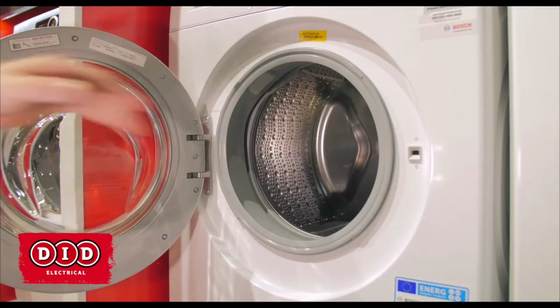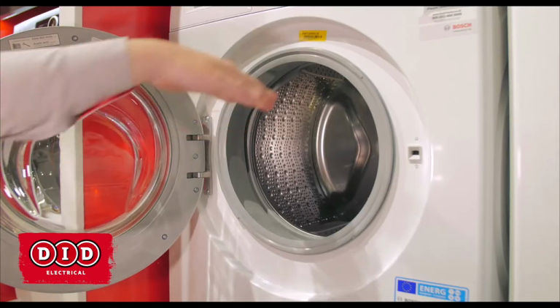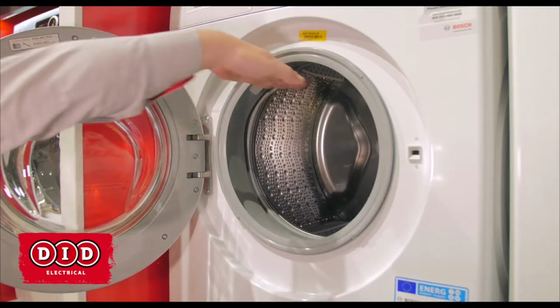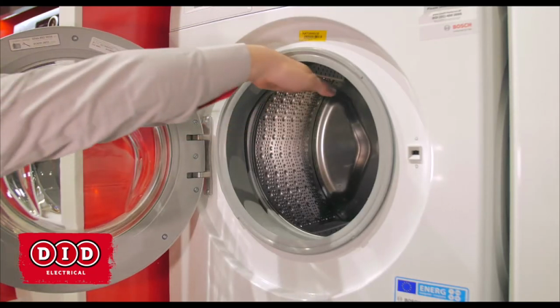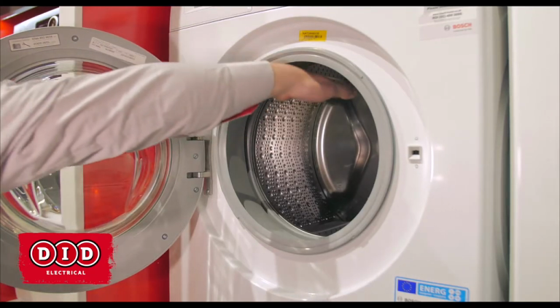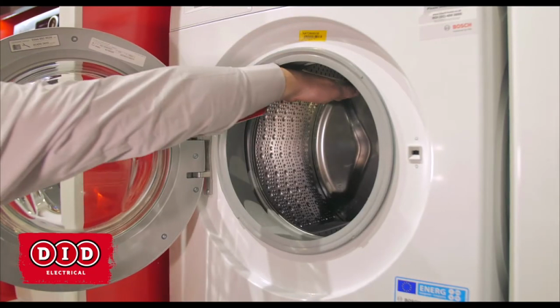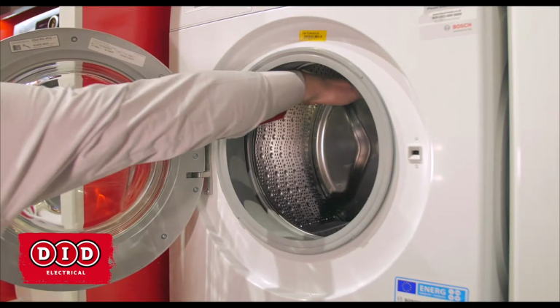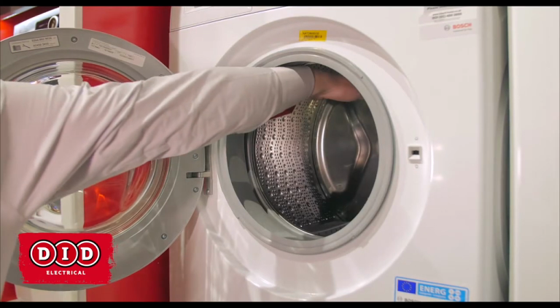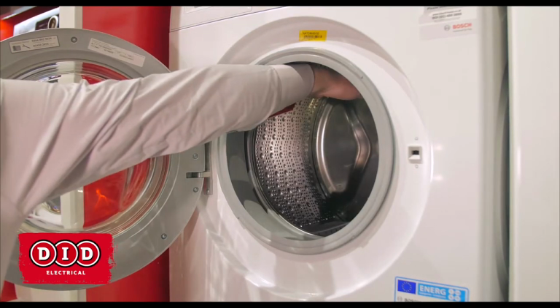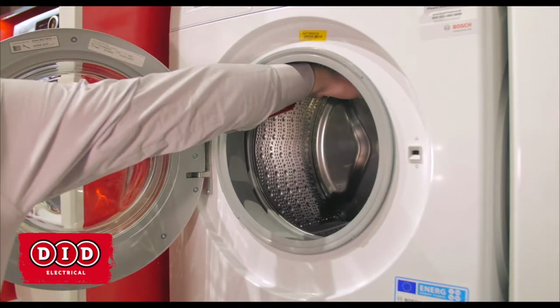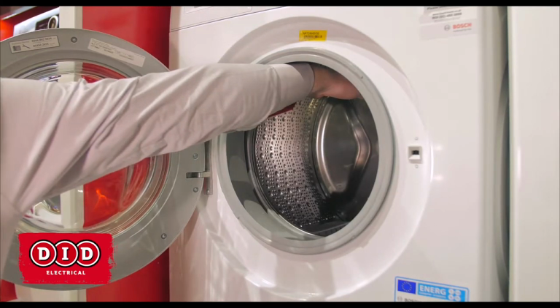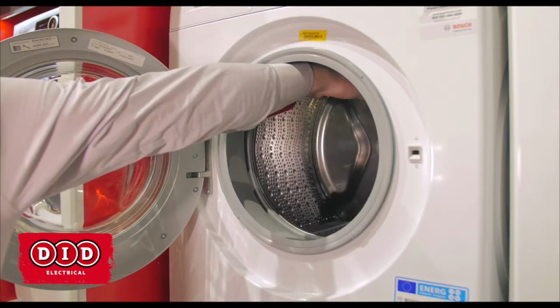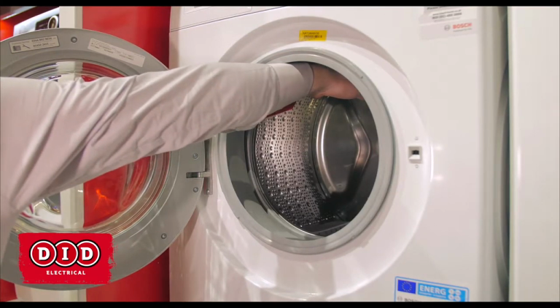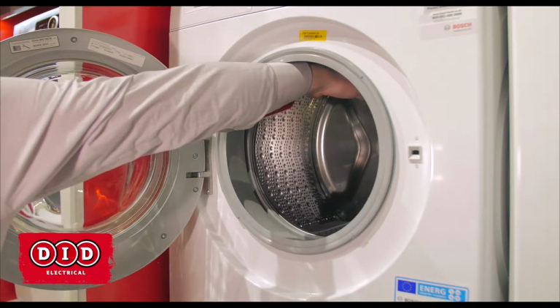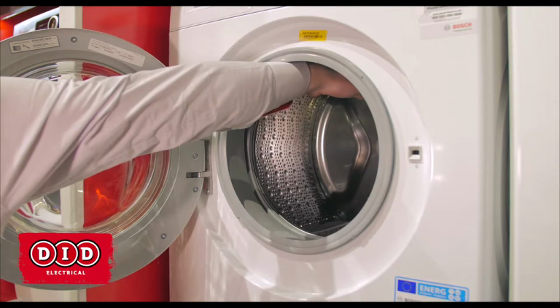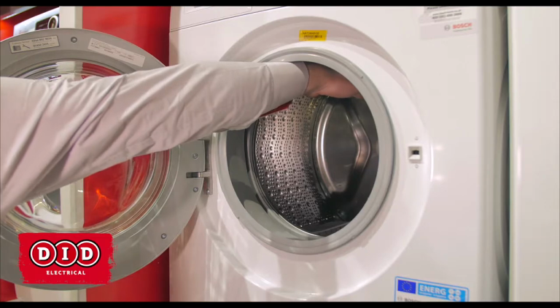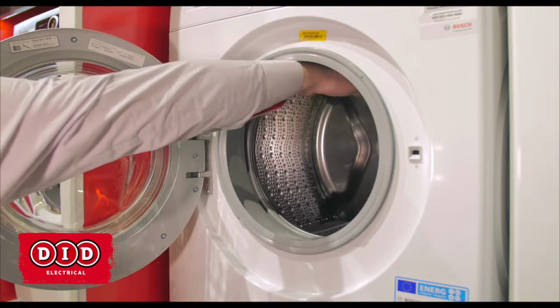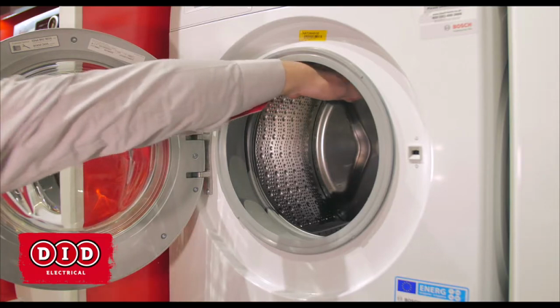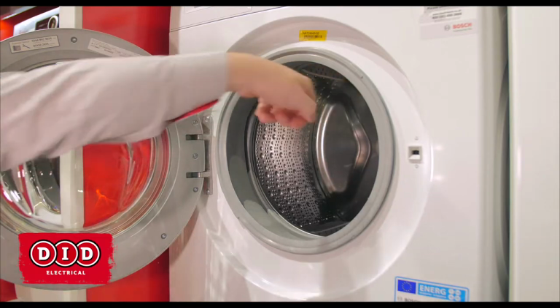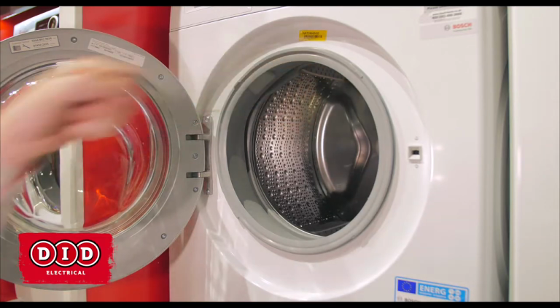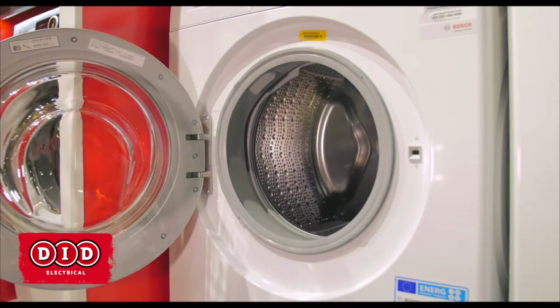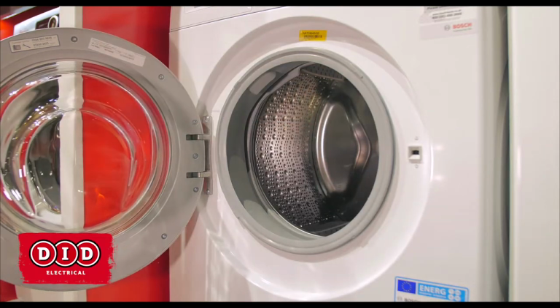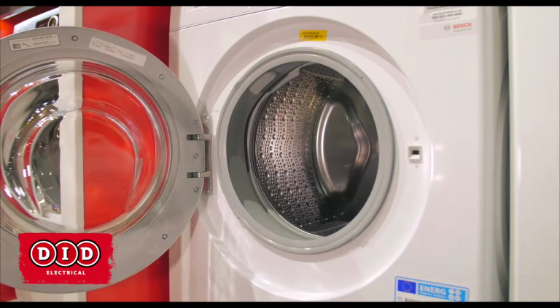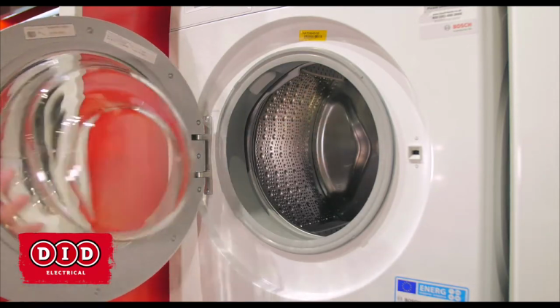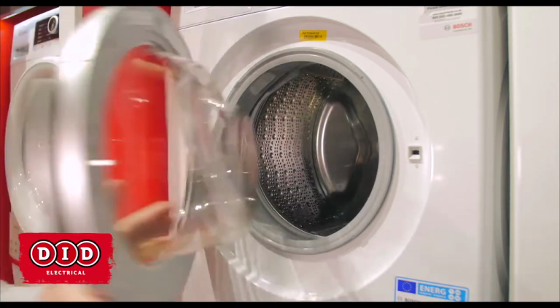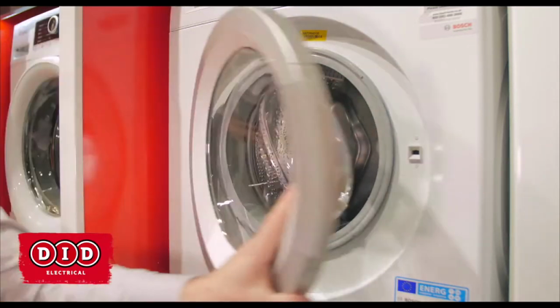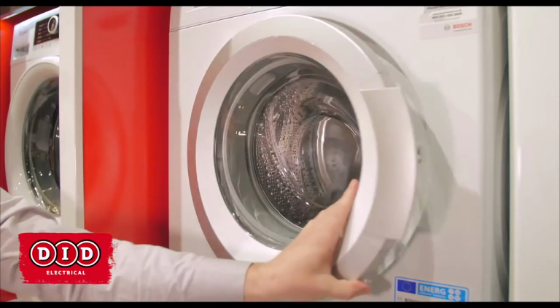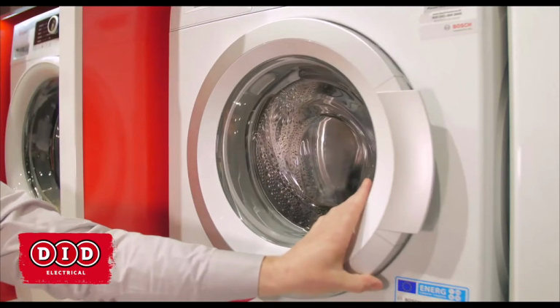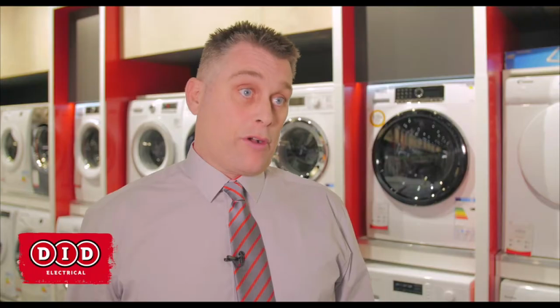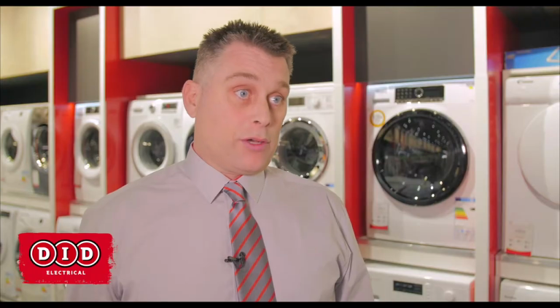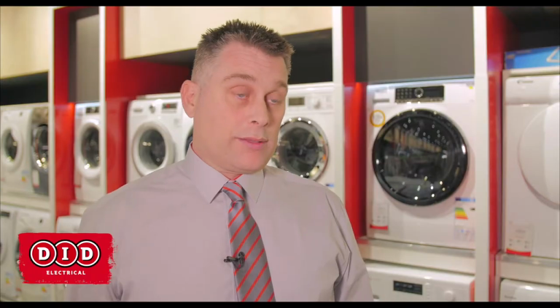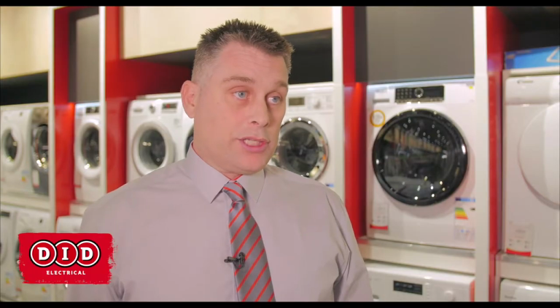Do remember these handy tips: never overload your machine. If you can put your hand in on top of the clothing and against the drum, you're not overloading the machine.